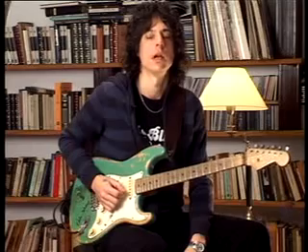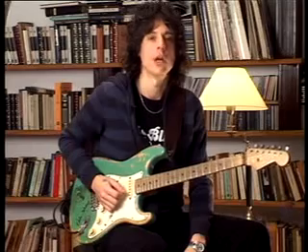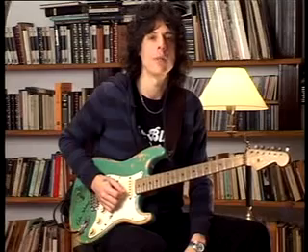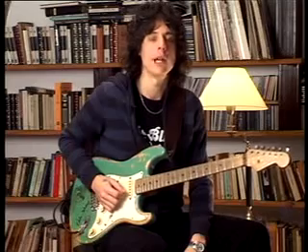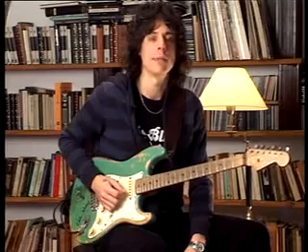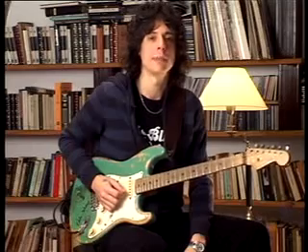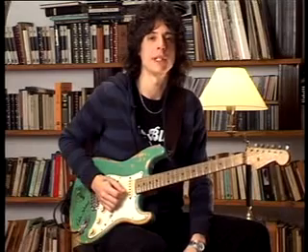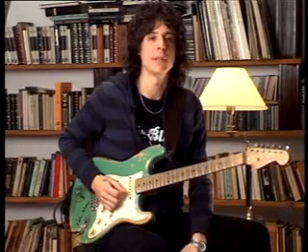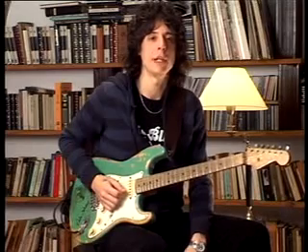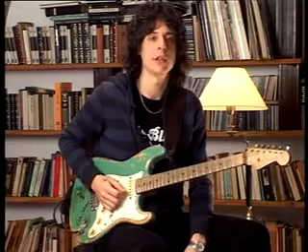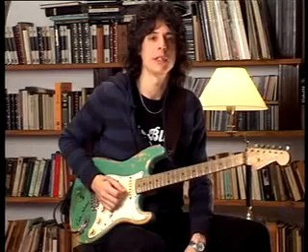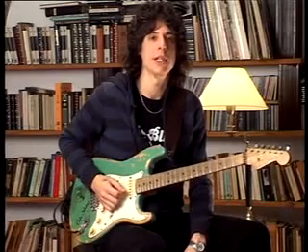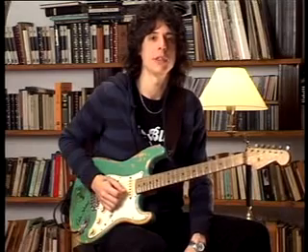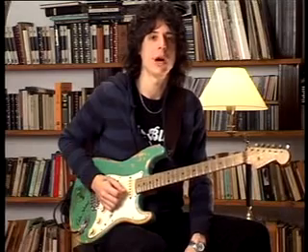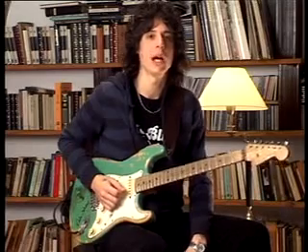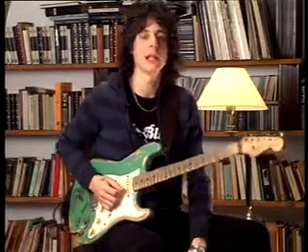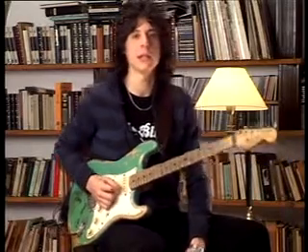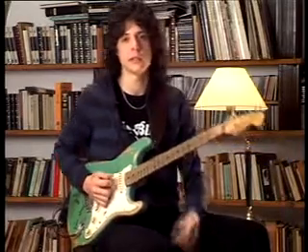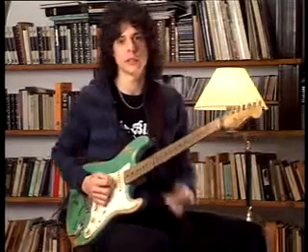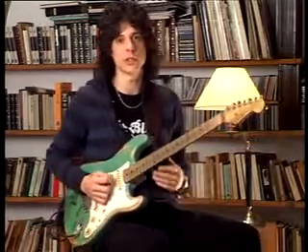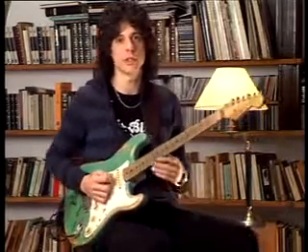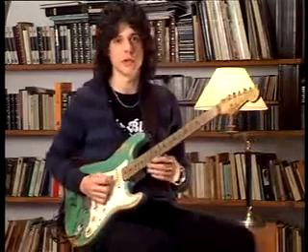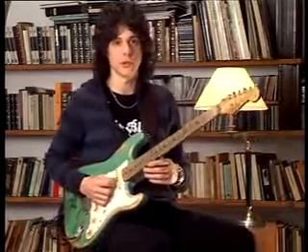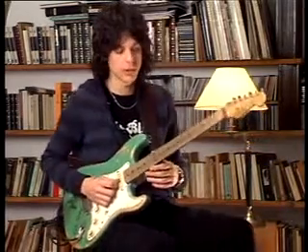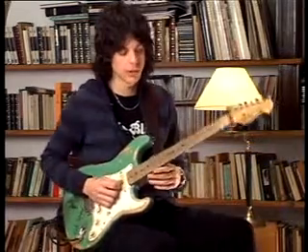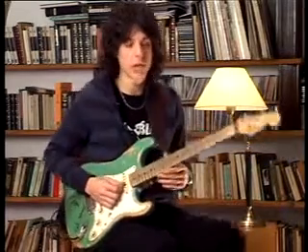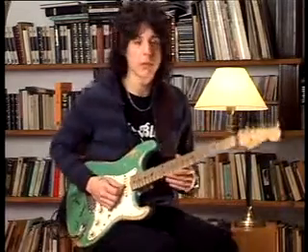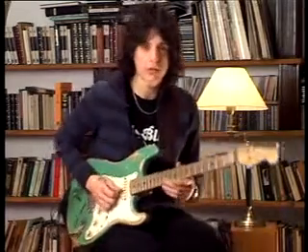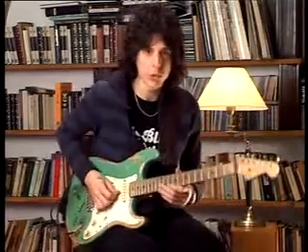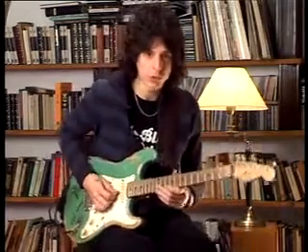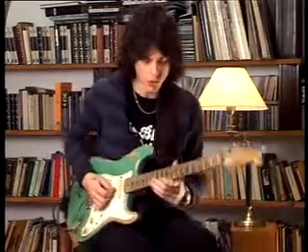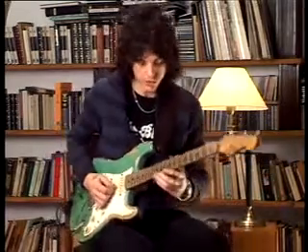Hello, my name is Matias Cipilliano and this is lesson 124, 8-bar blues solo.